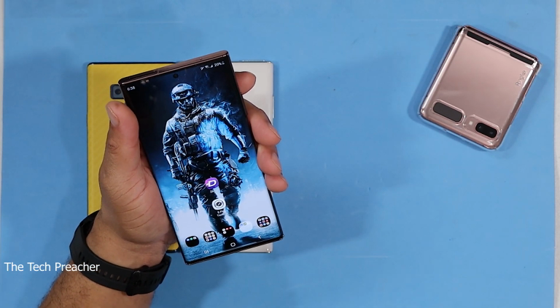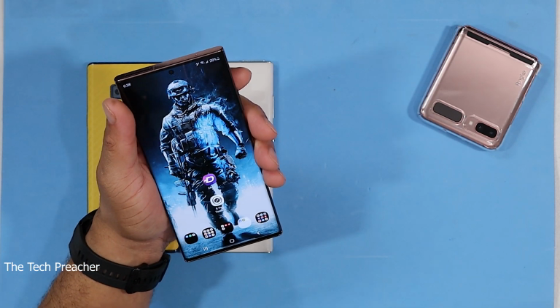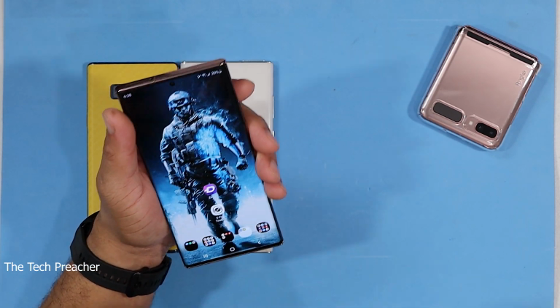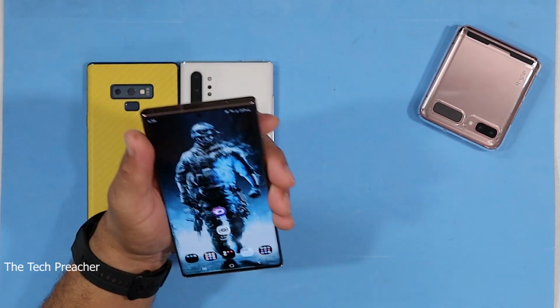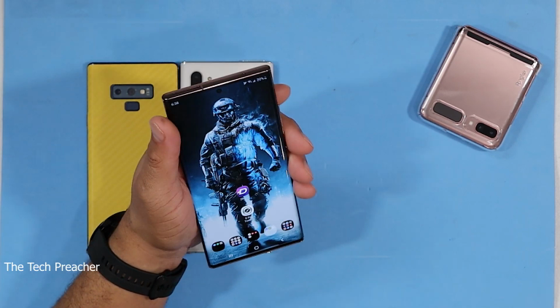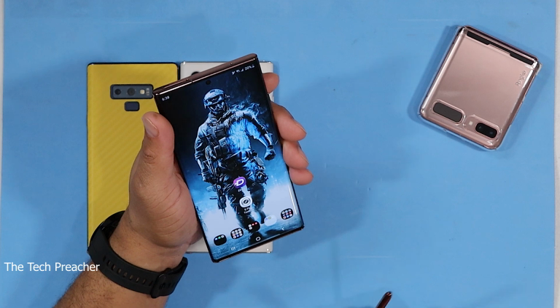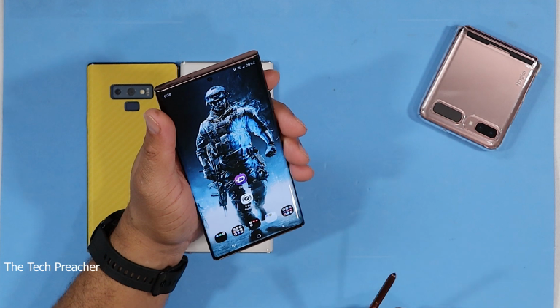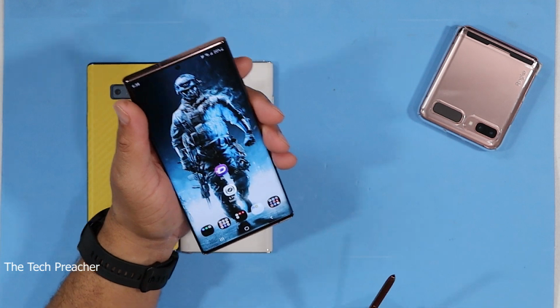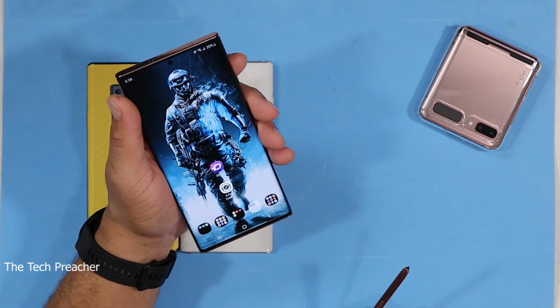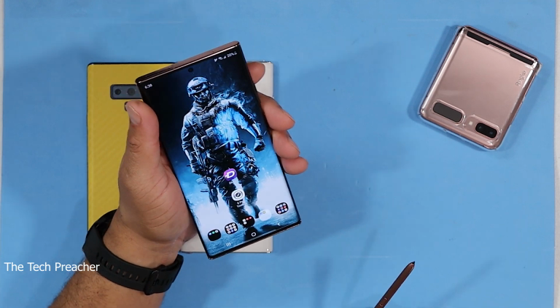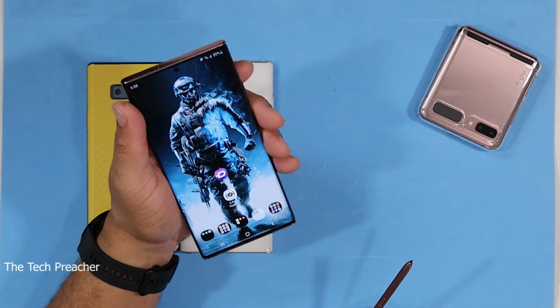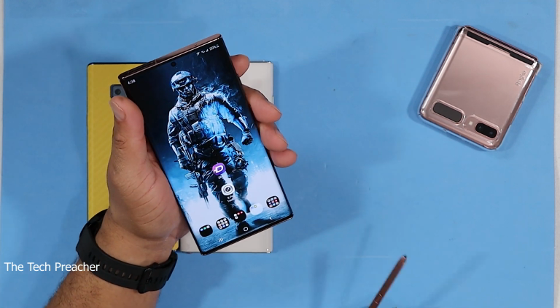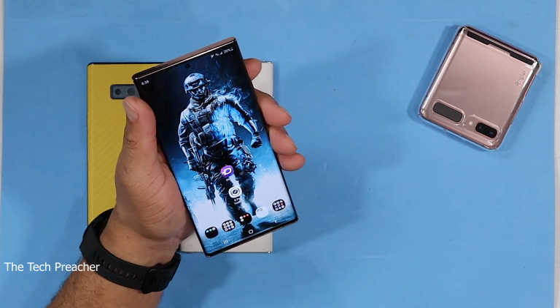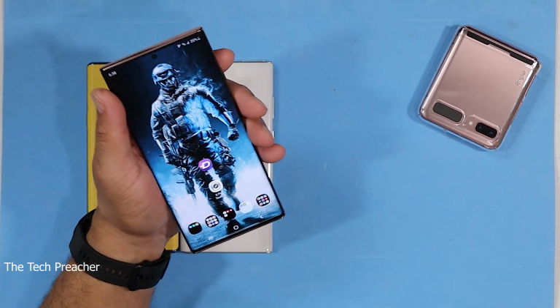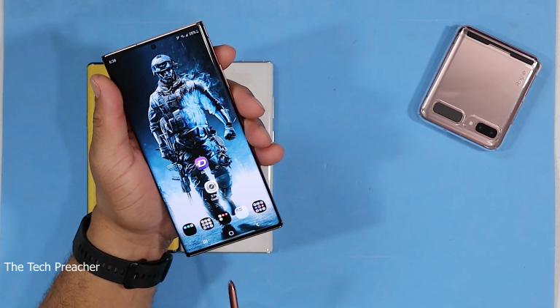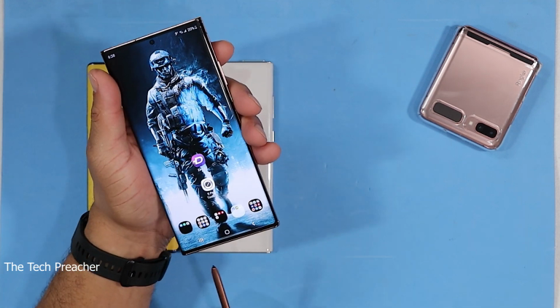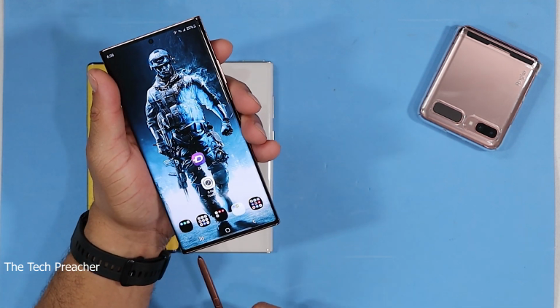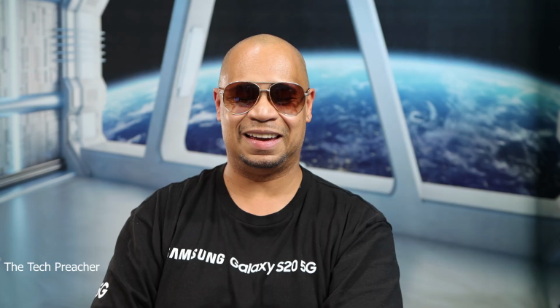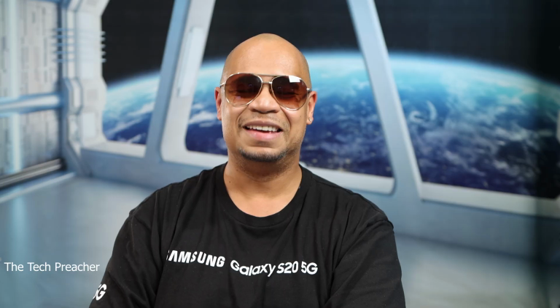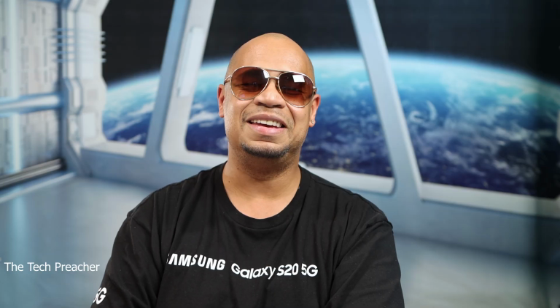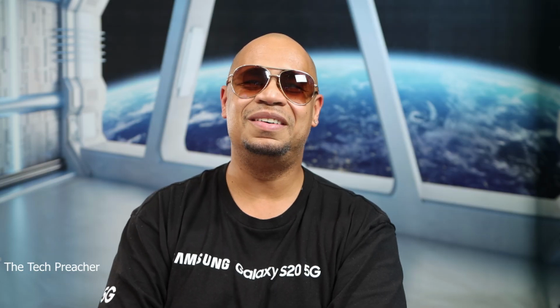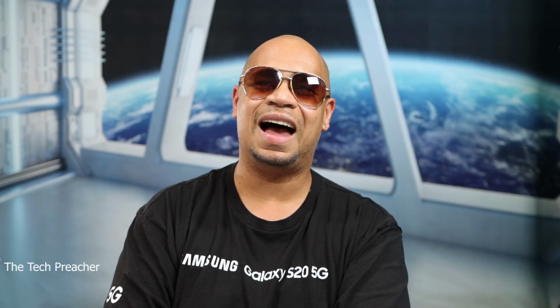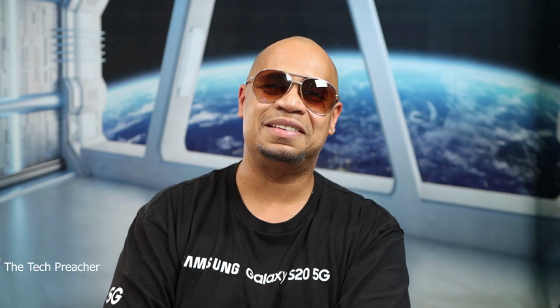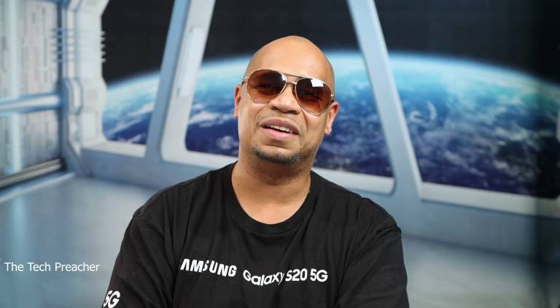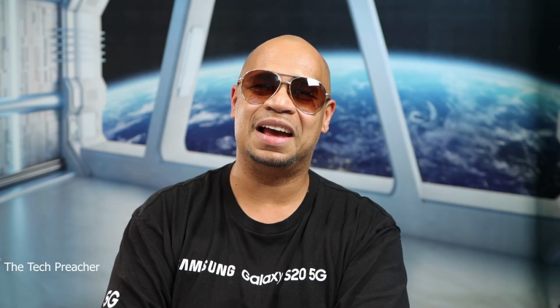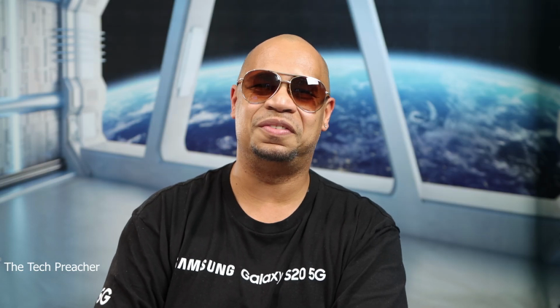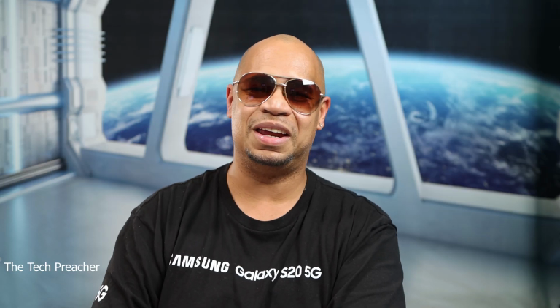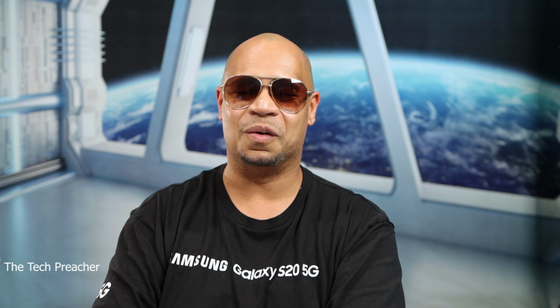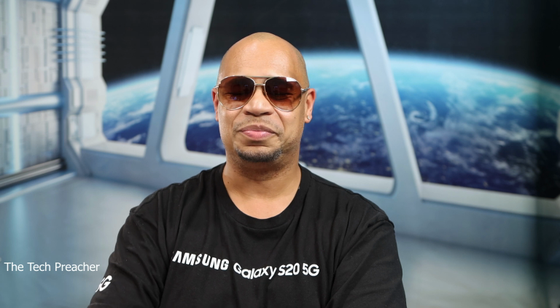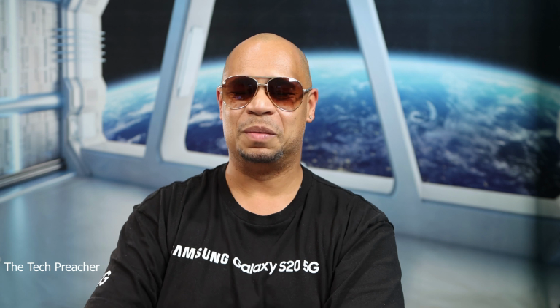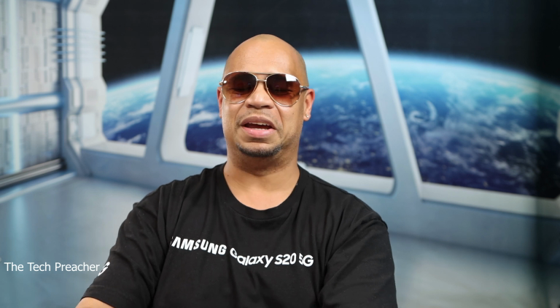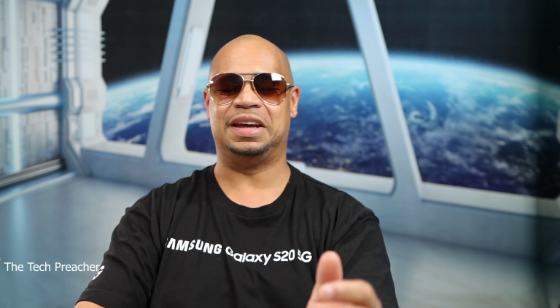This is the best phone on the planet. This is Eric — see you guys on the next video. Peace.